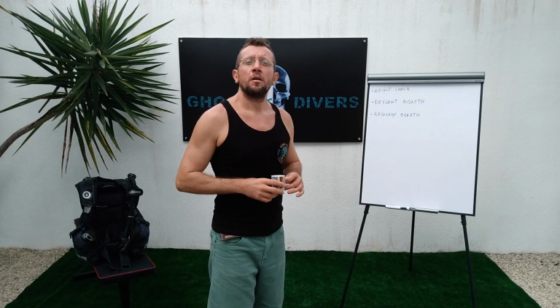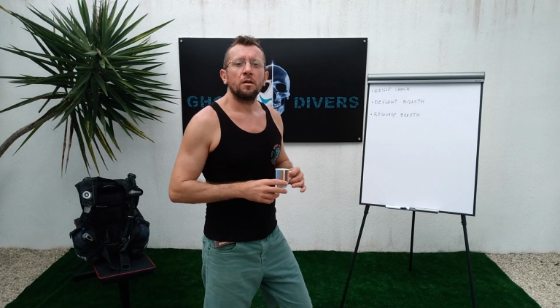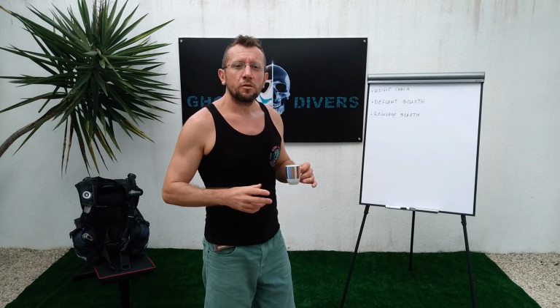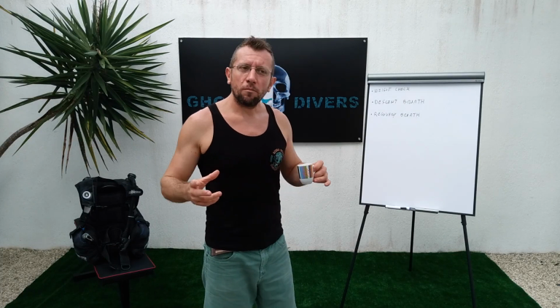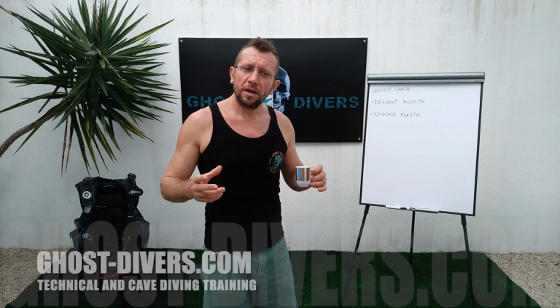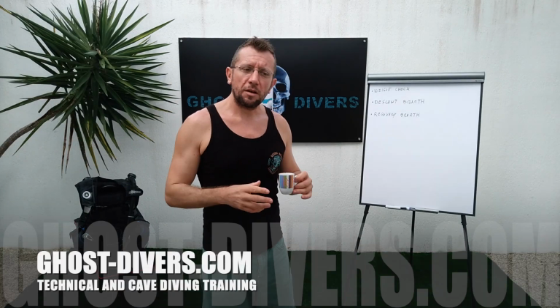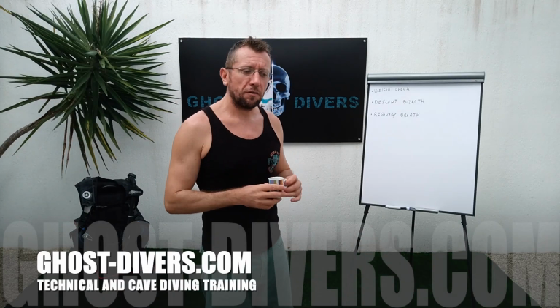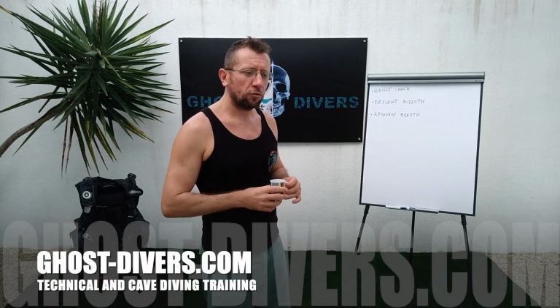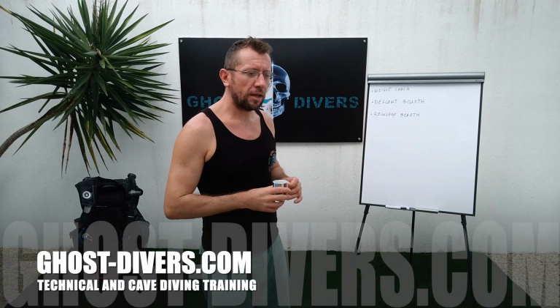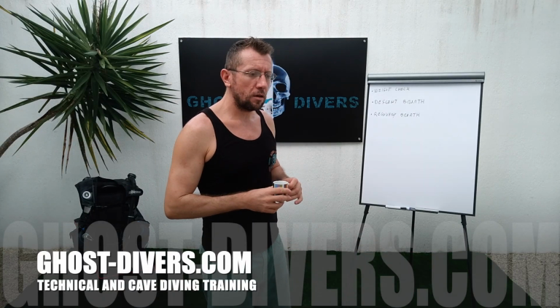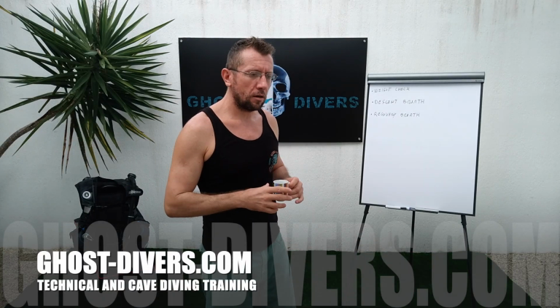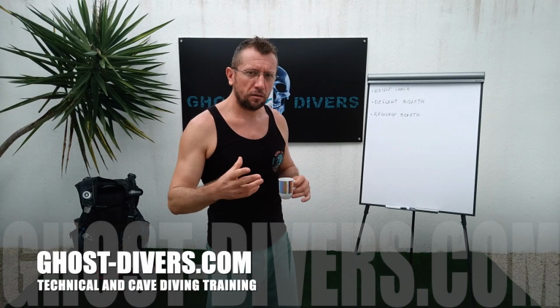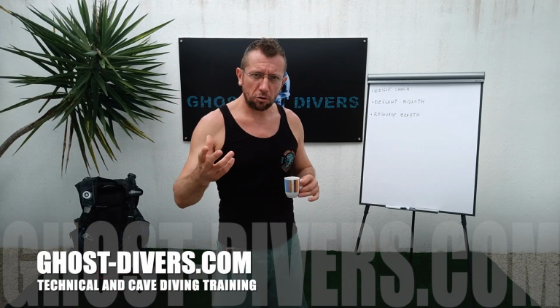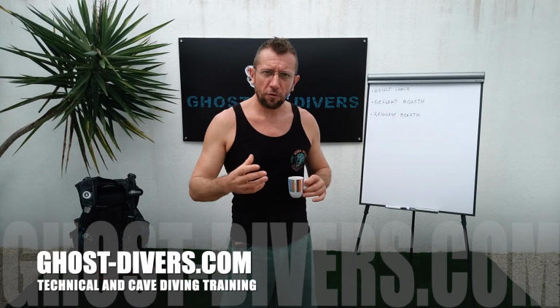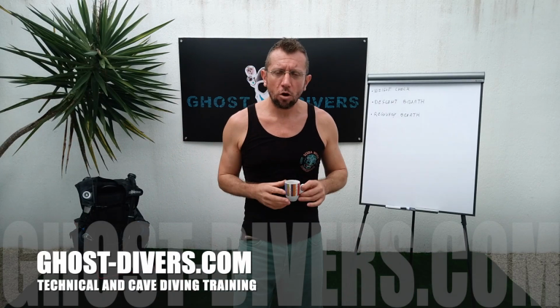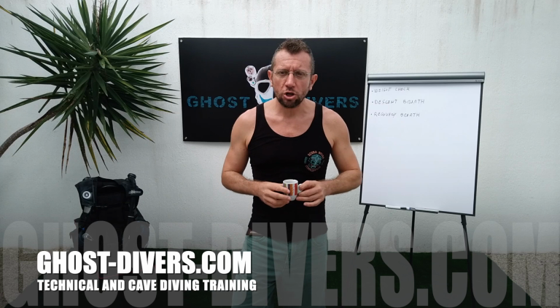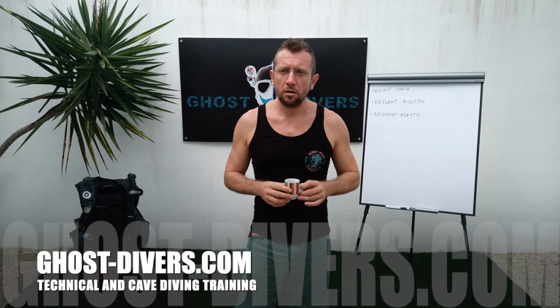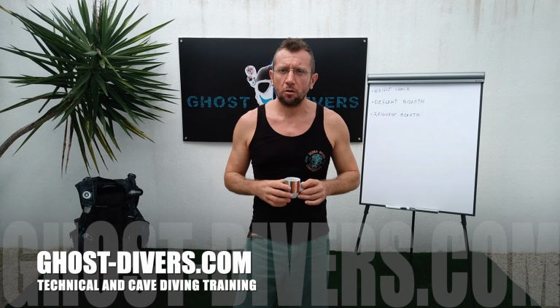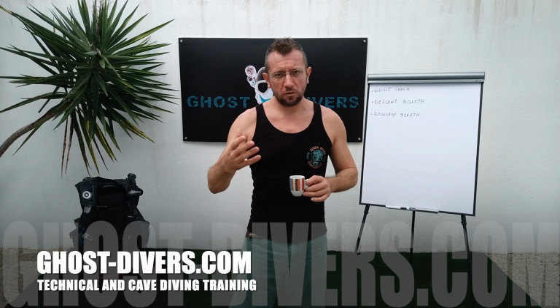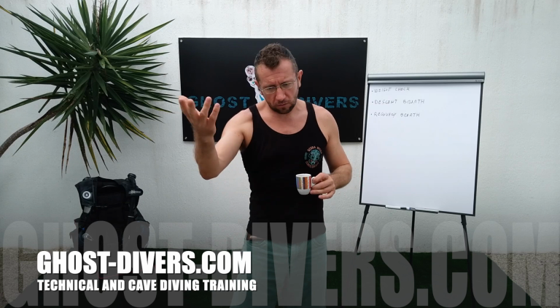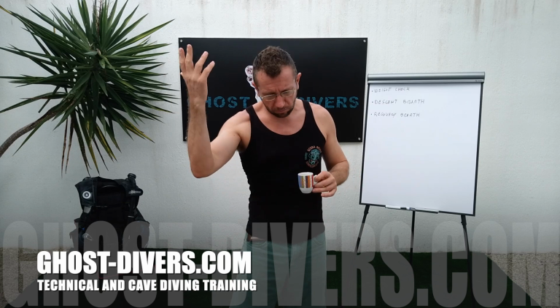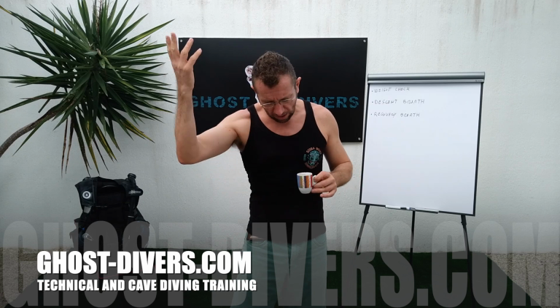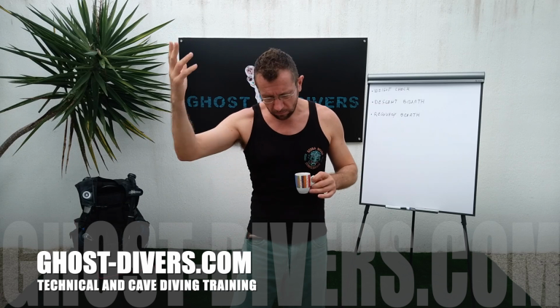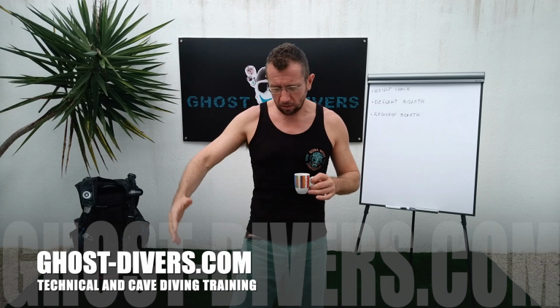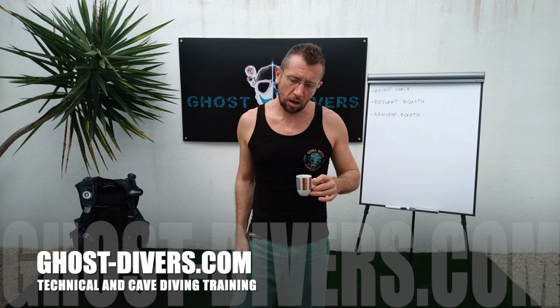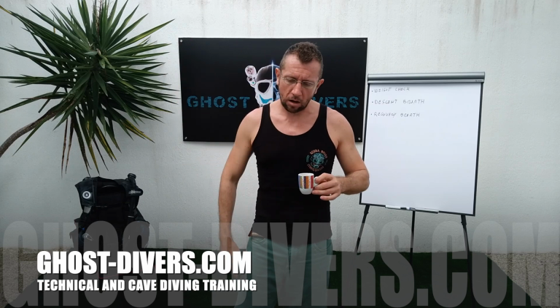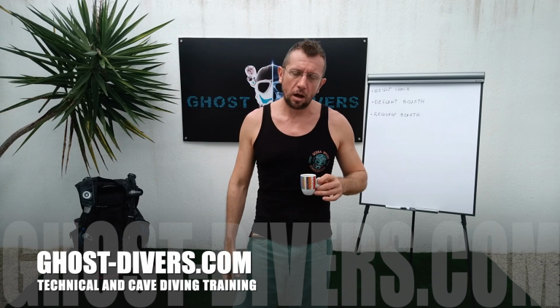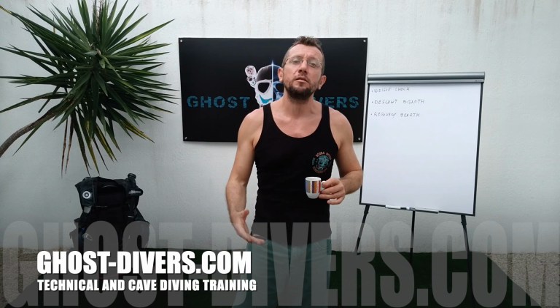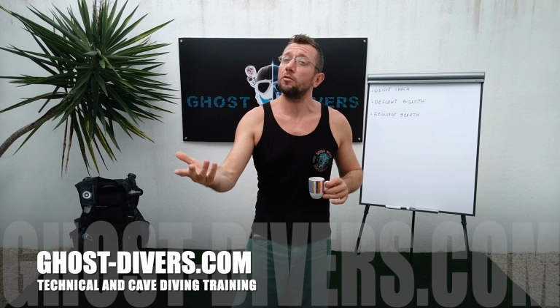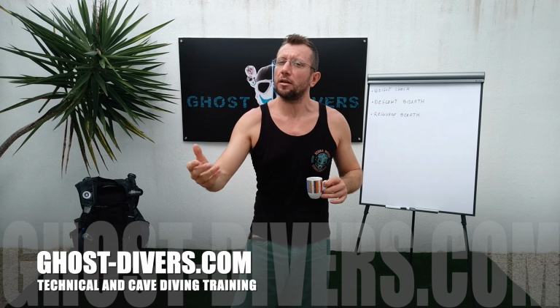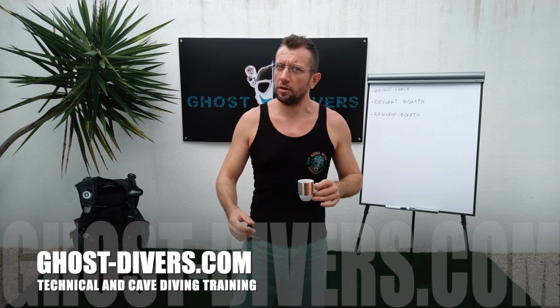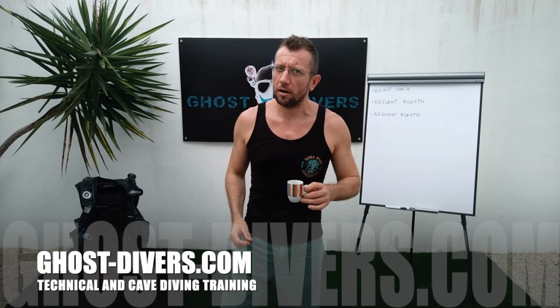So that's everything for today. Thank you for watching — consider subscribing and I'll see you in the next video.